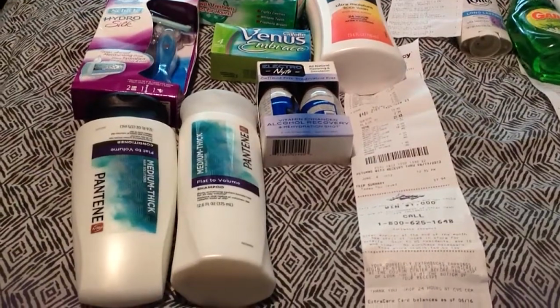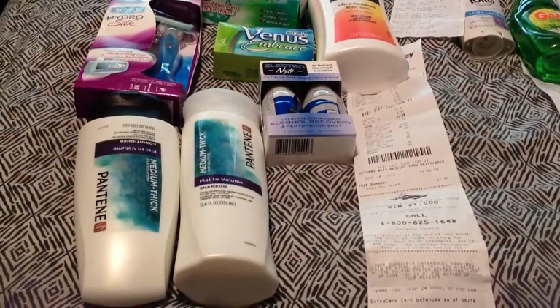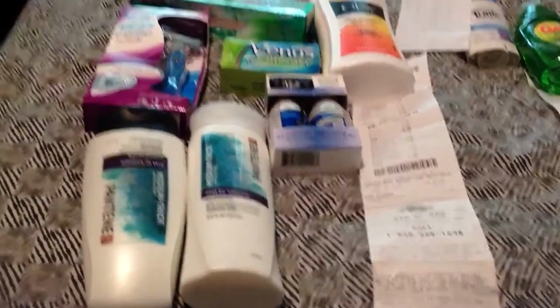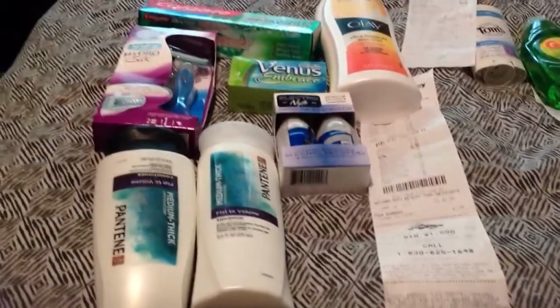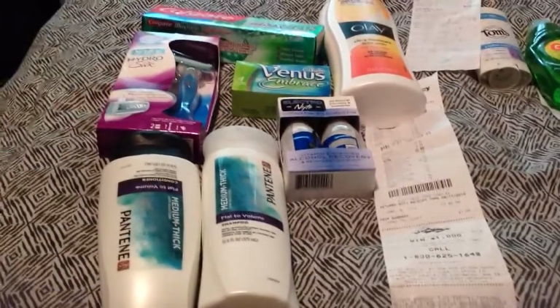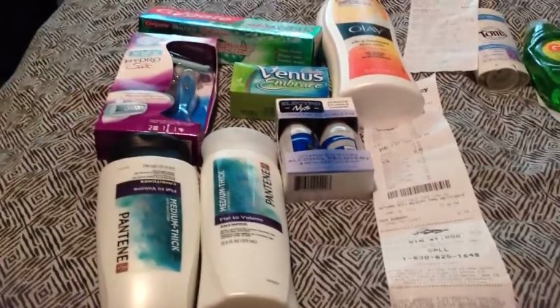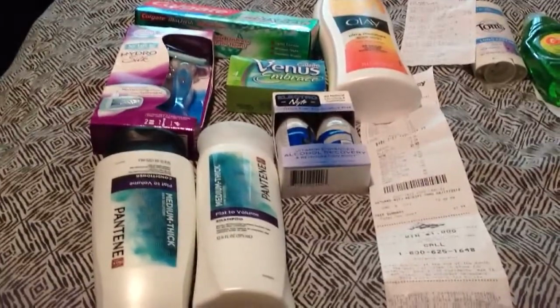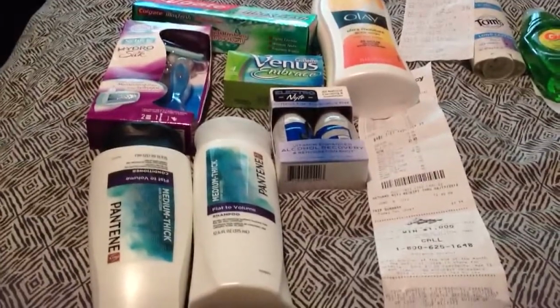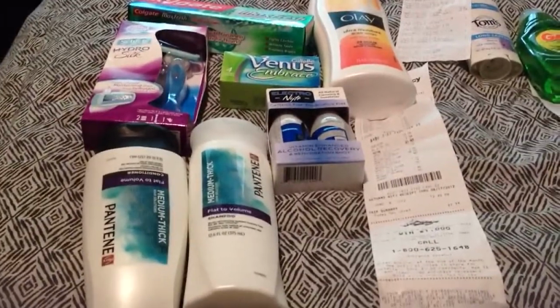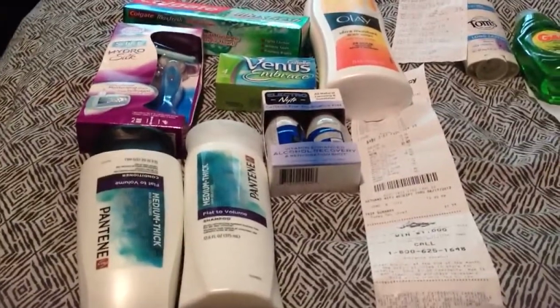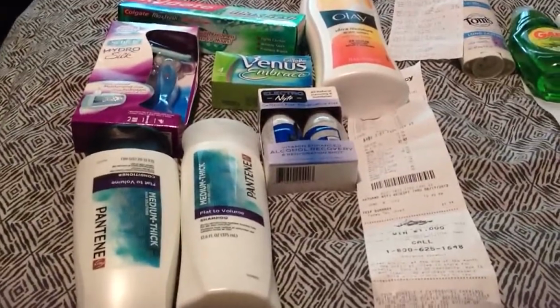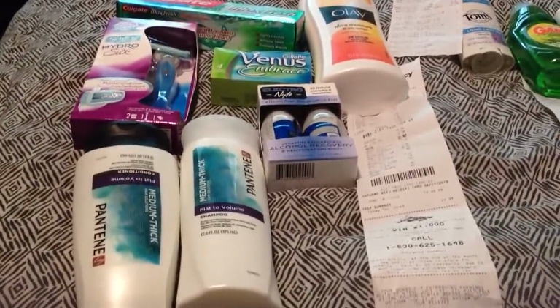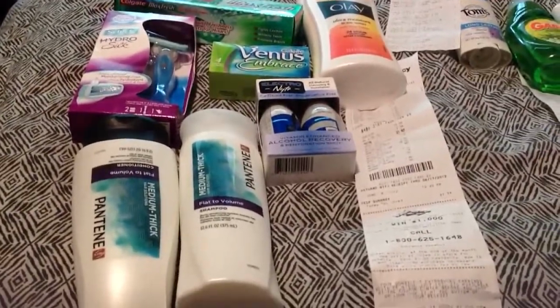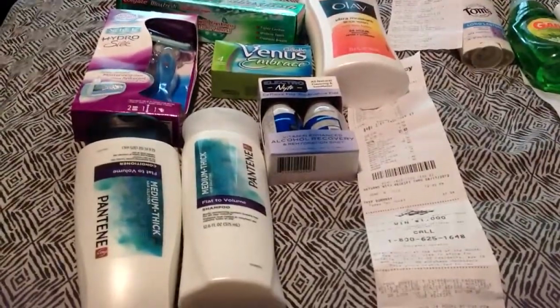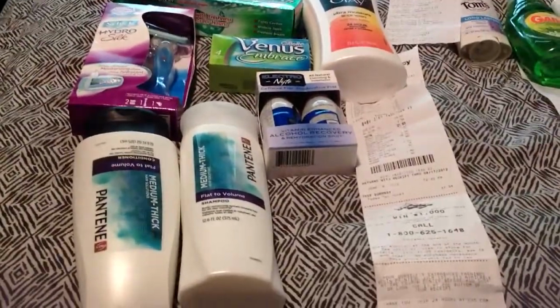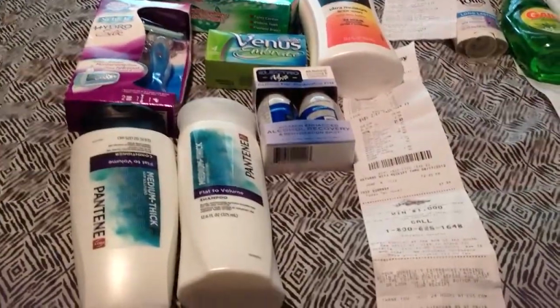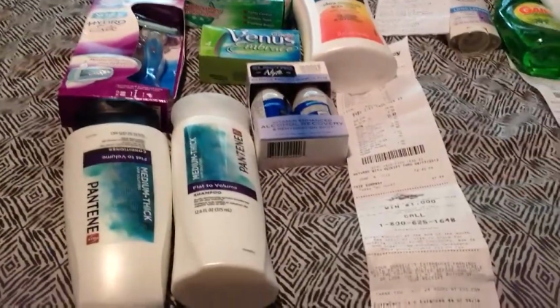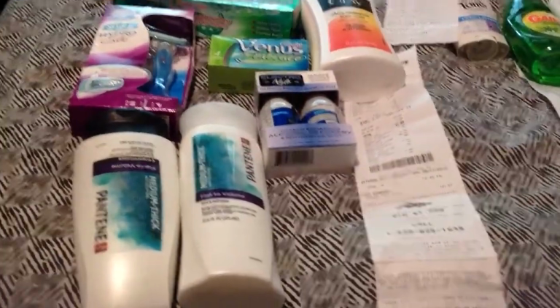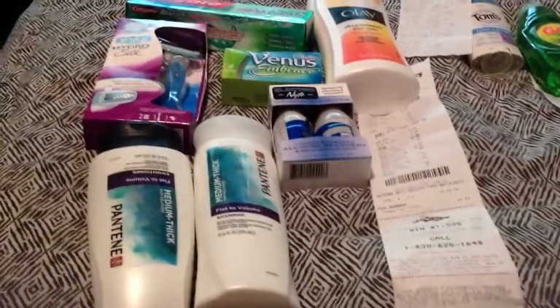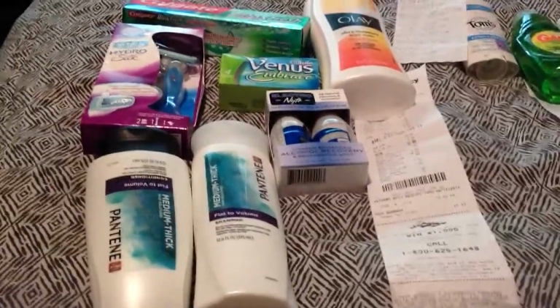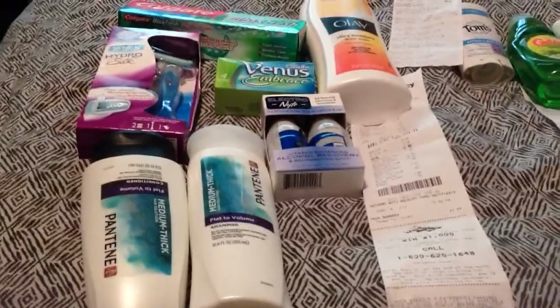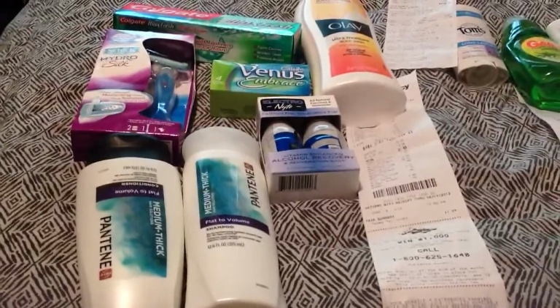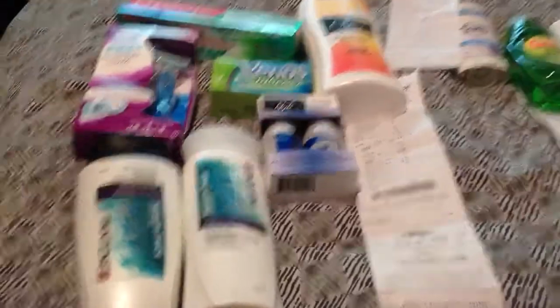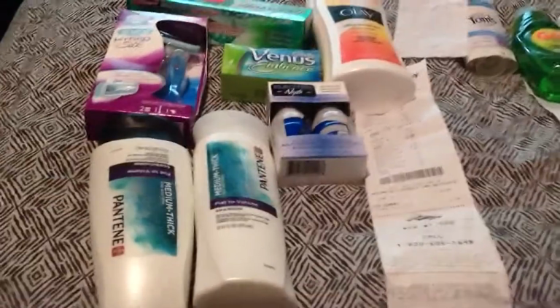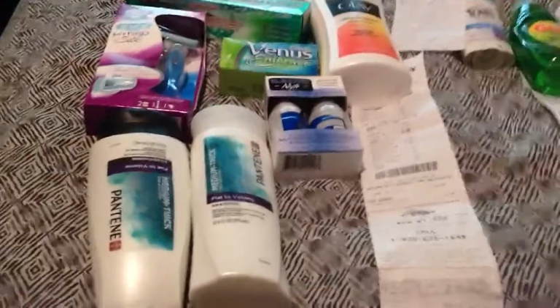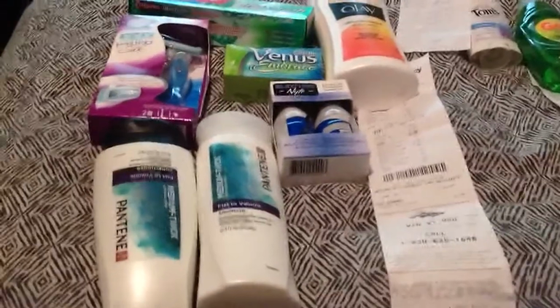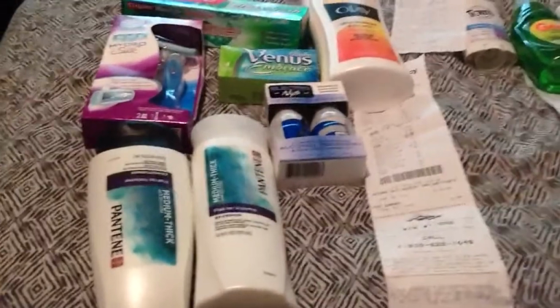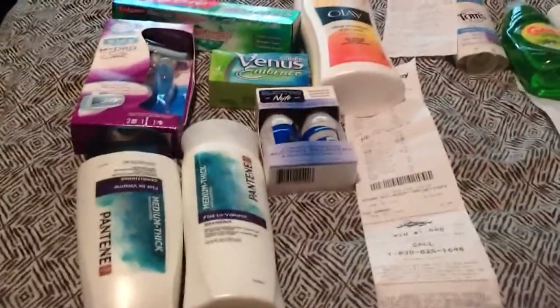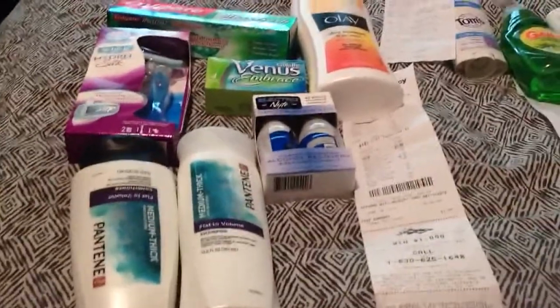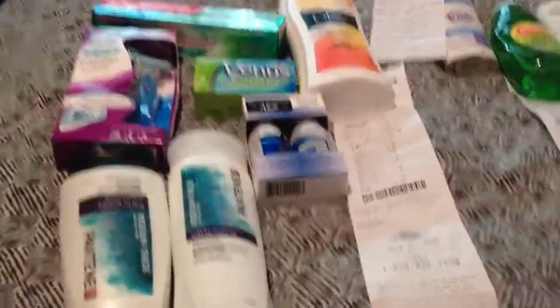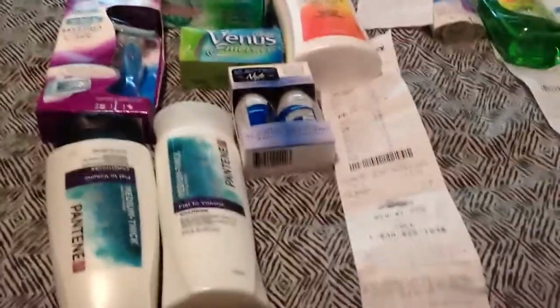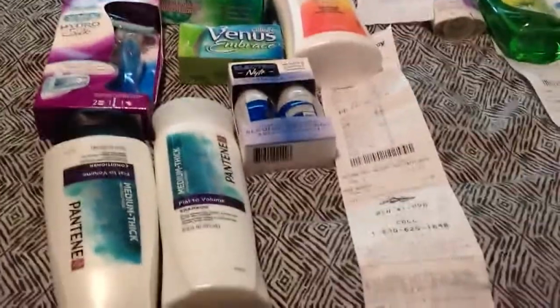Hey, what's up YouTube? How you guys doing? This is Just Candy 100, coming to you one more time with a CVS haul.